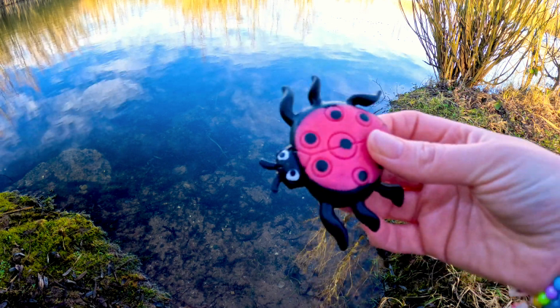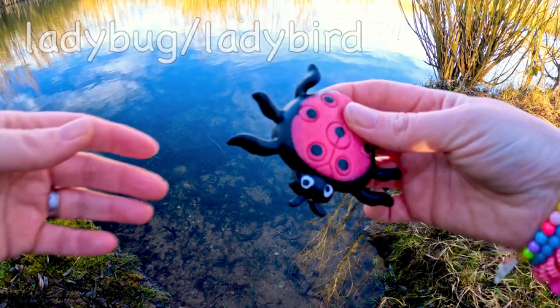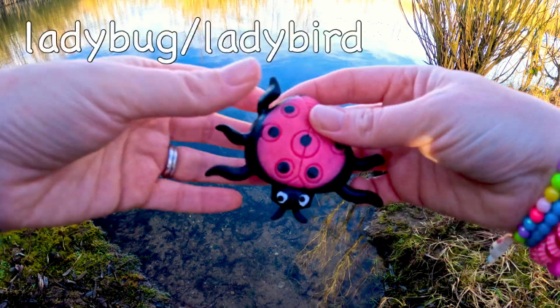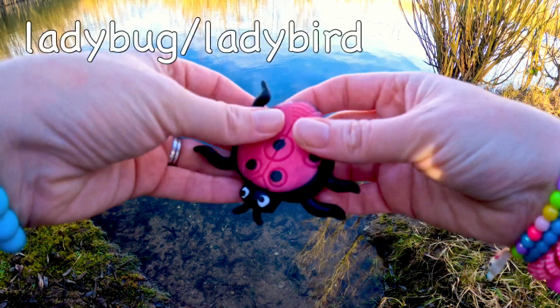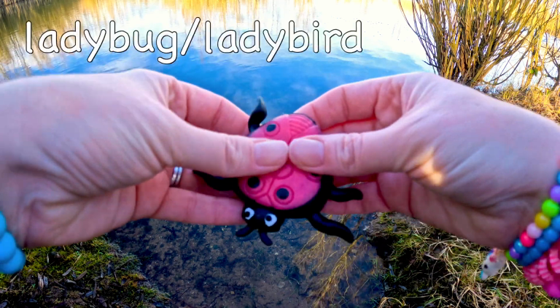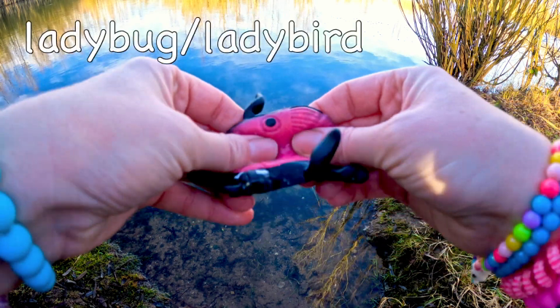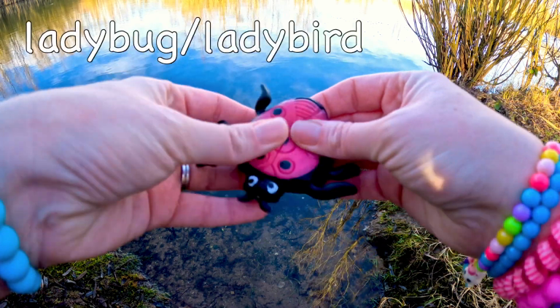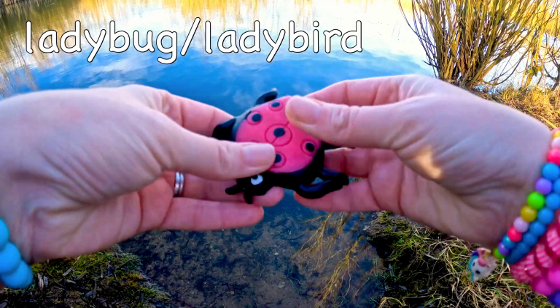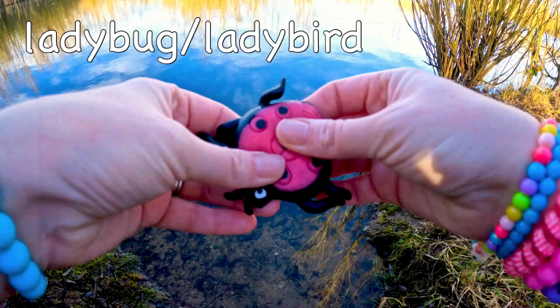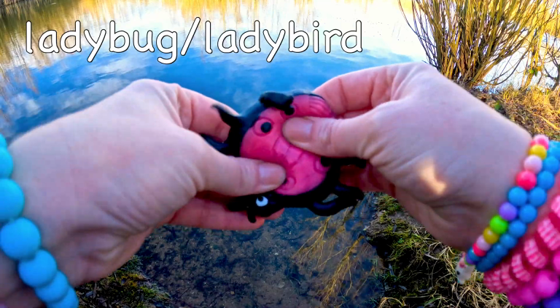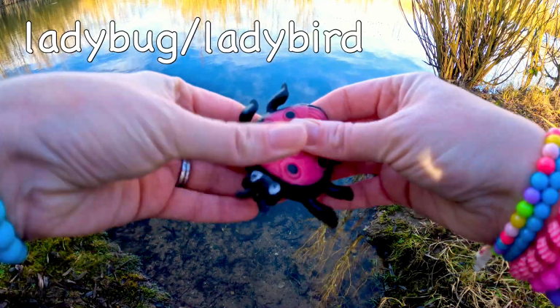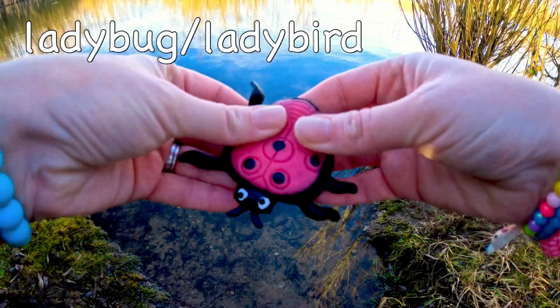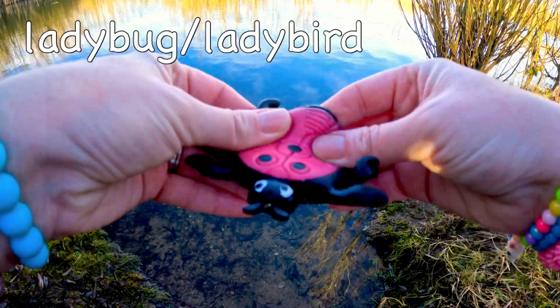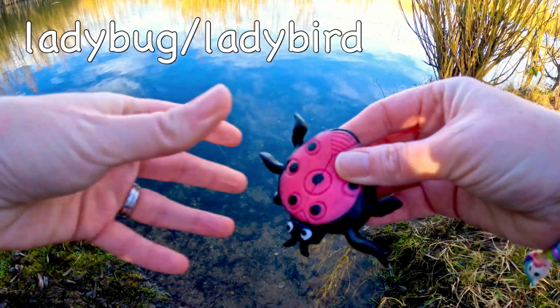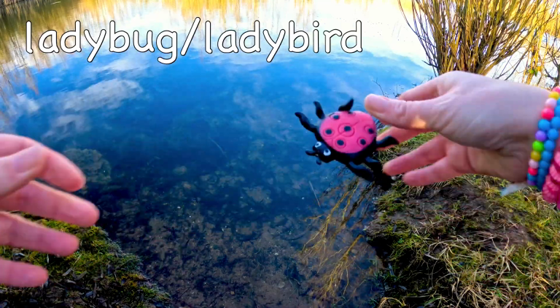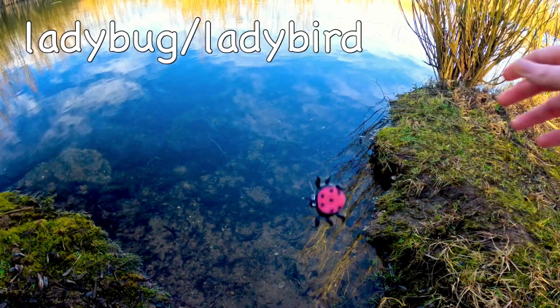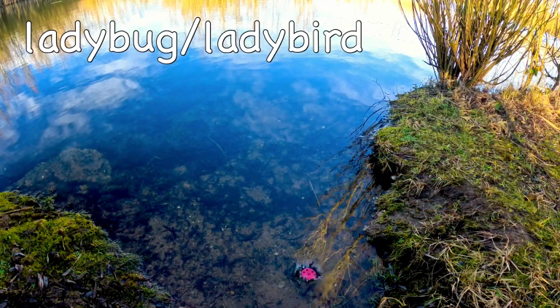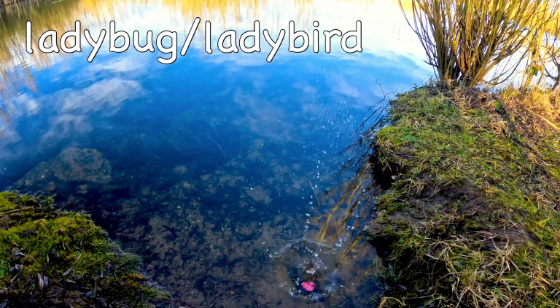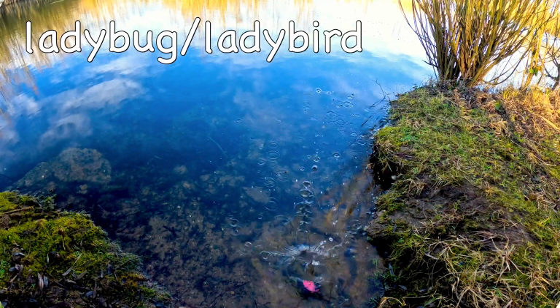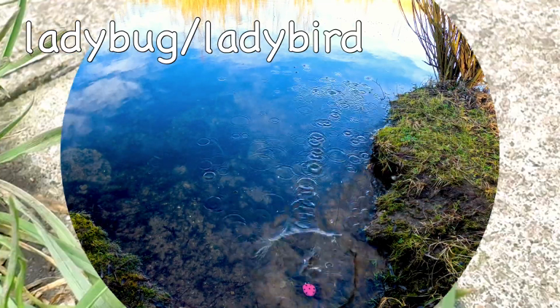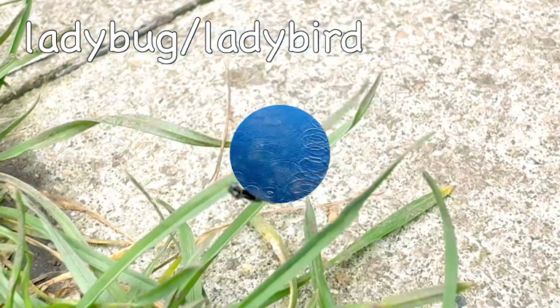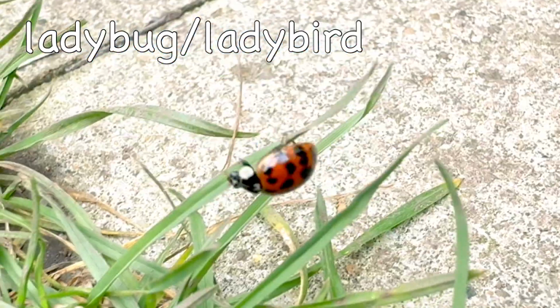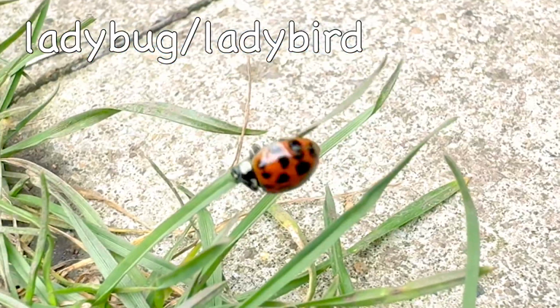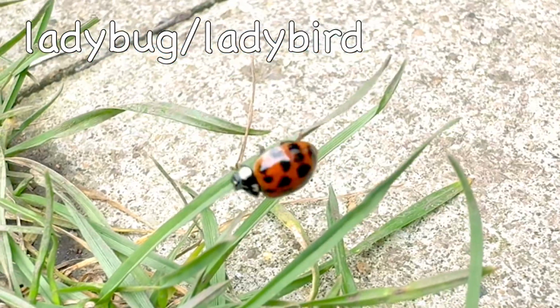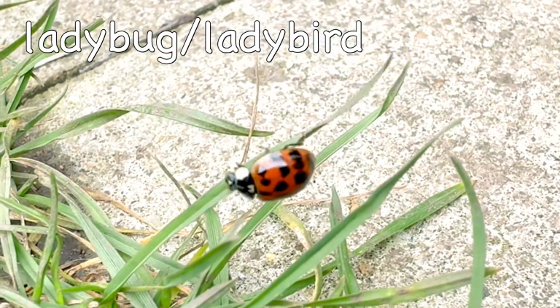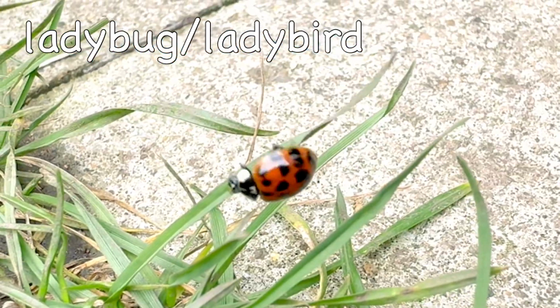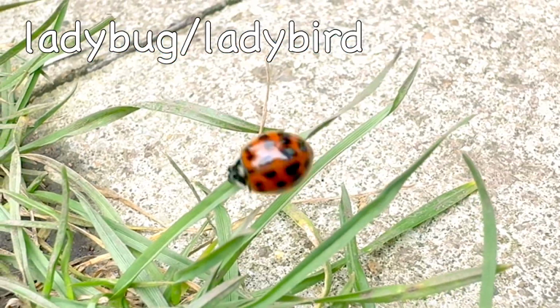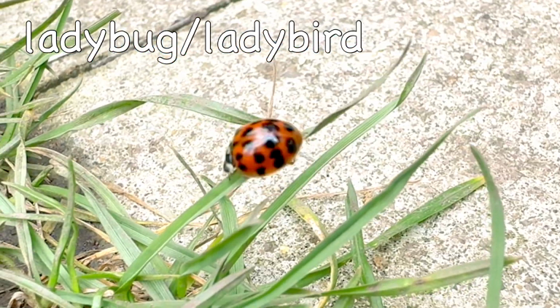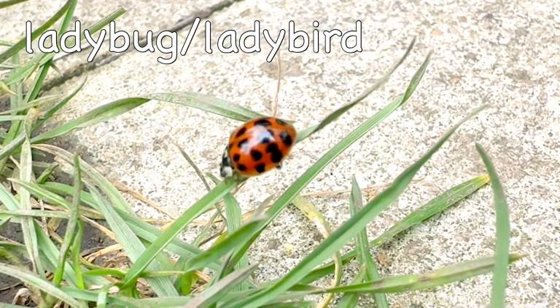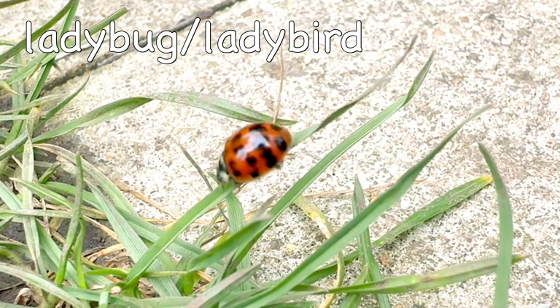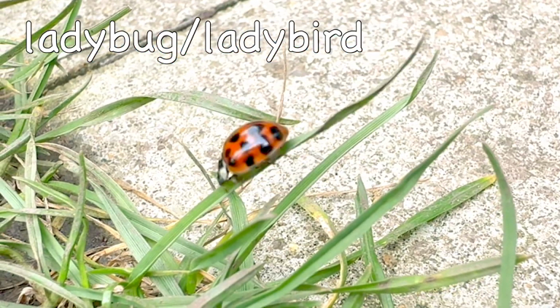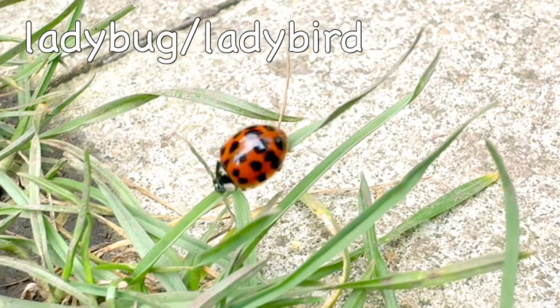Ladybug or Ladybird? Ladybugs live for between two to three years.